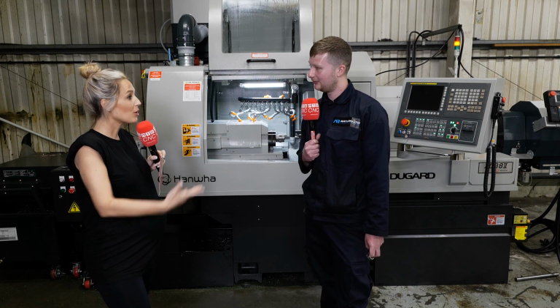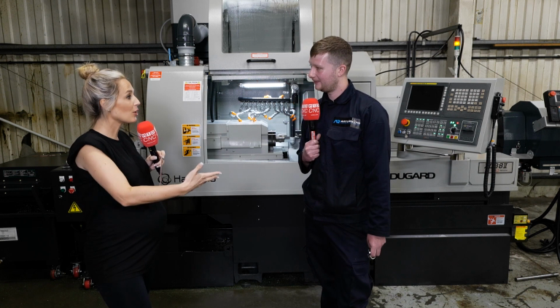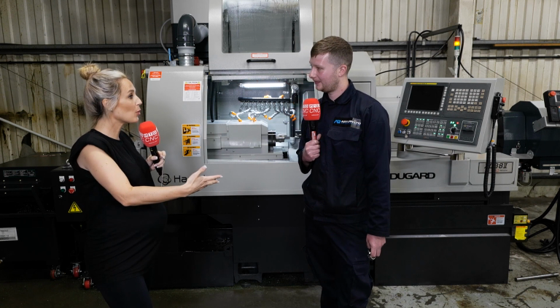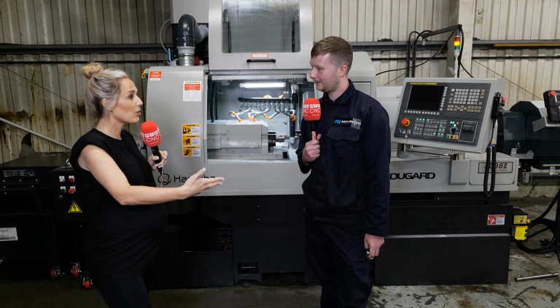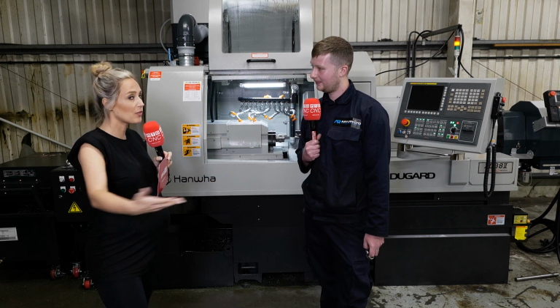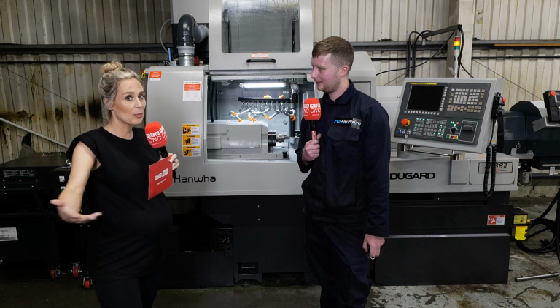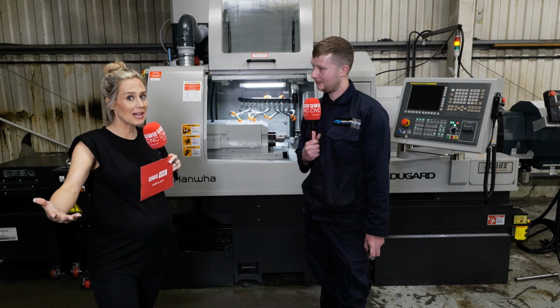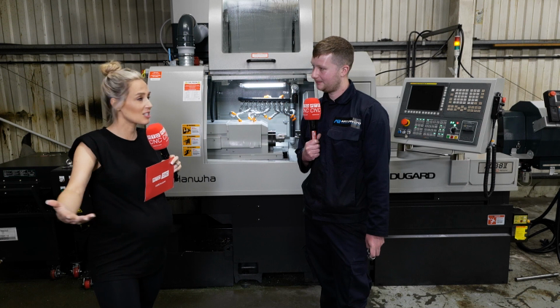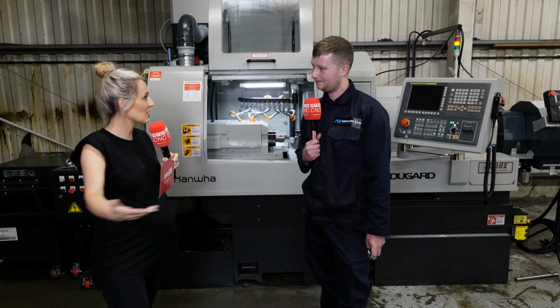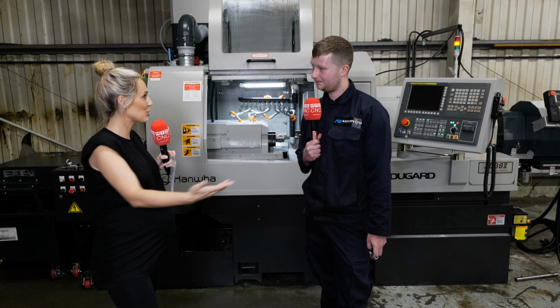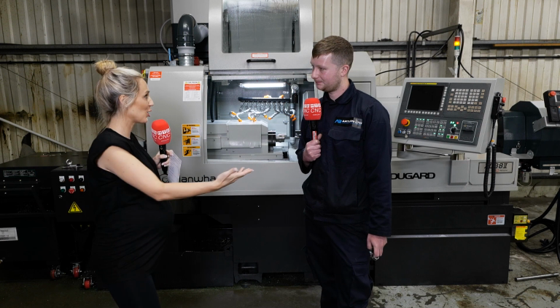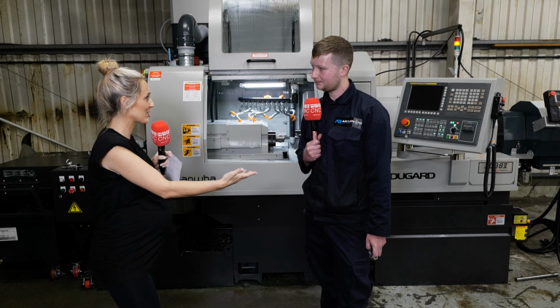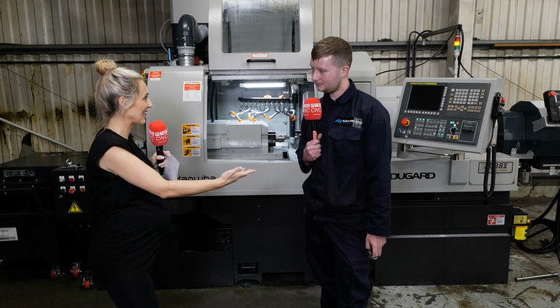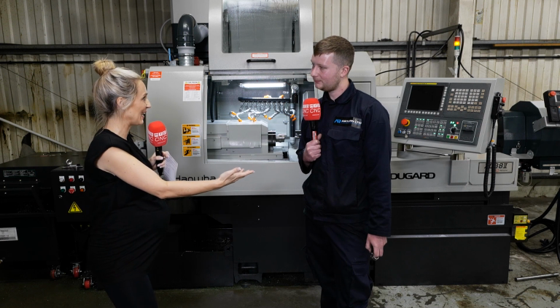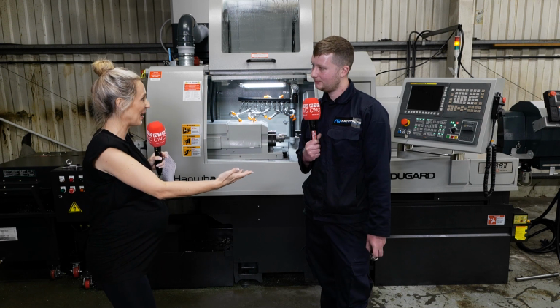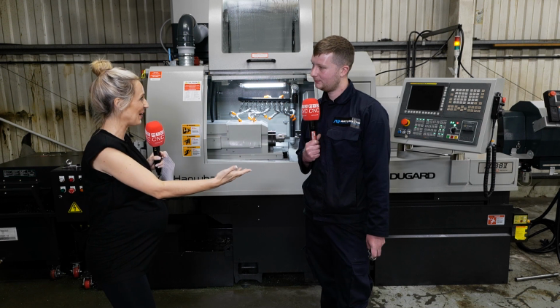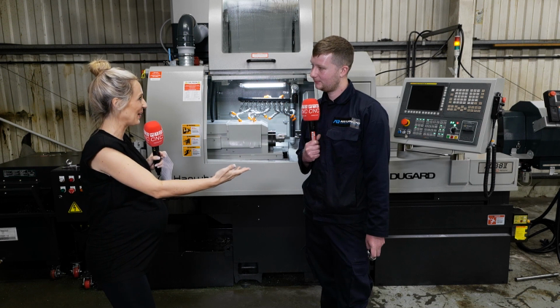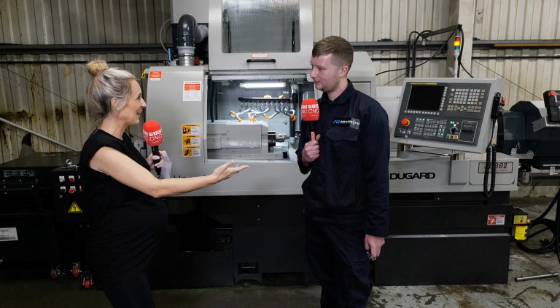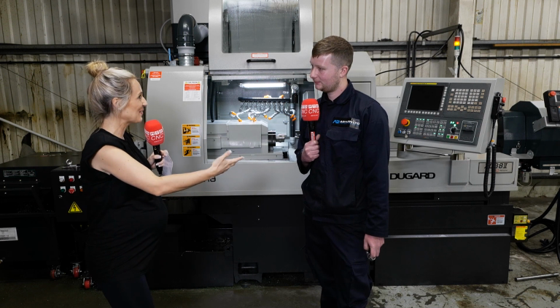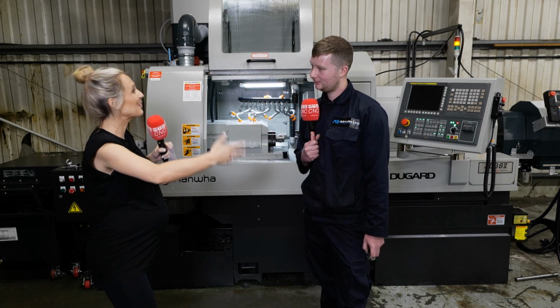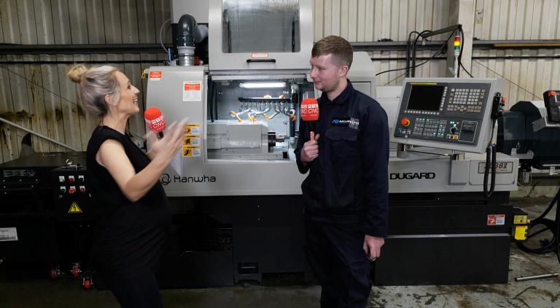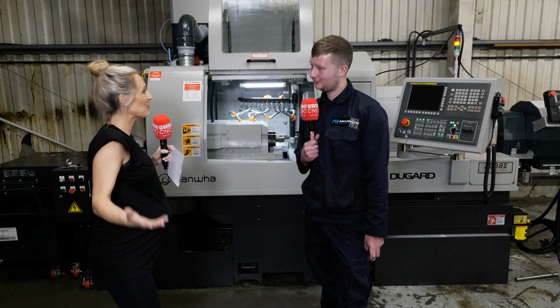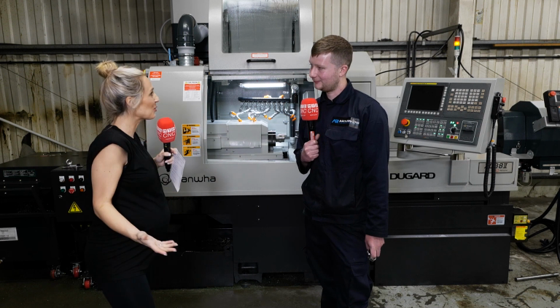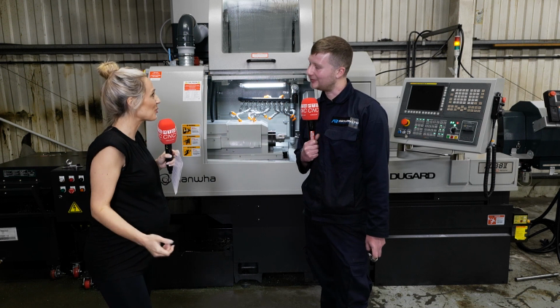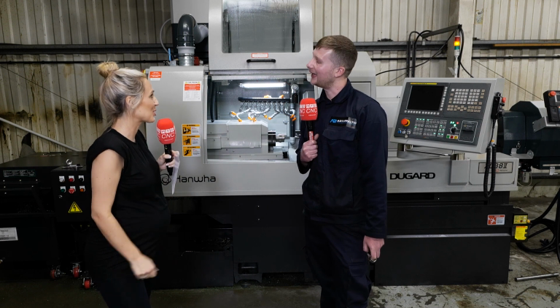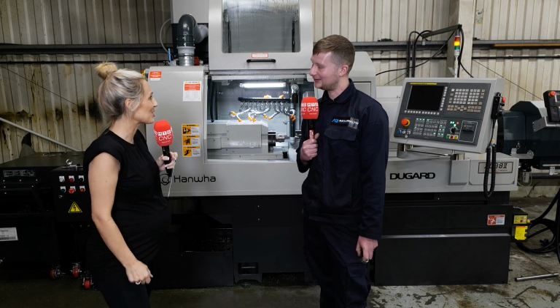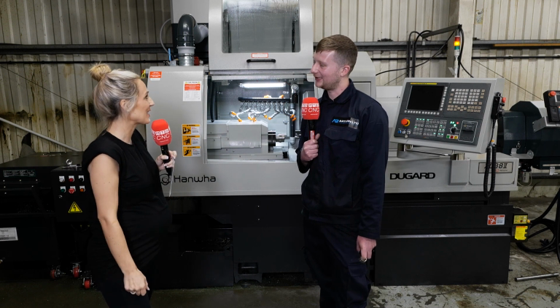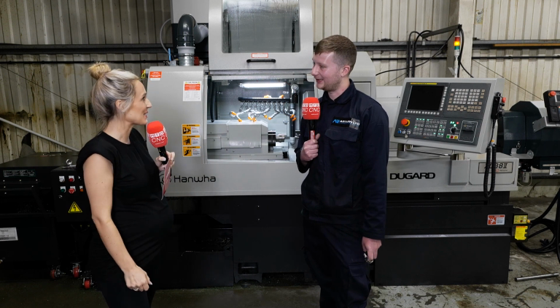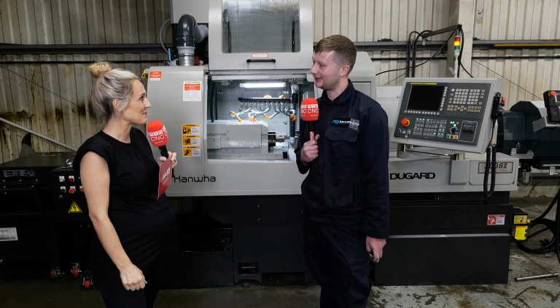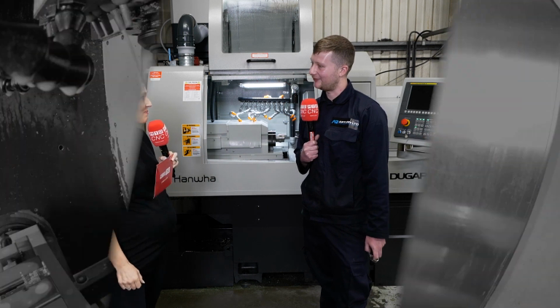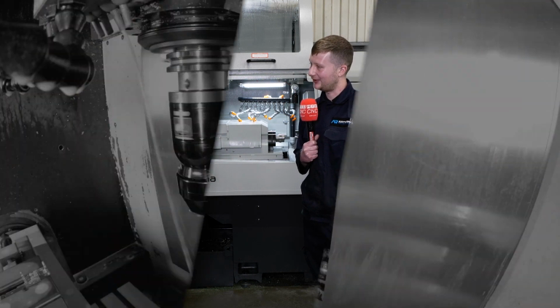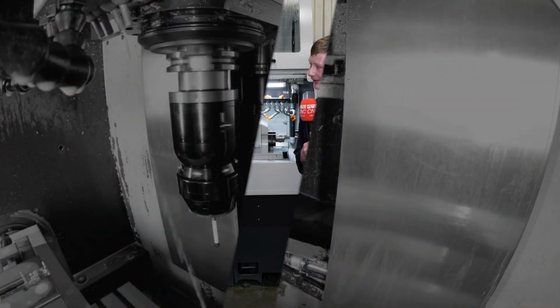You bought this for capacity and it's certainly fulfilling all of your wishes. Yeah, definitely.